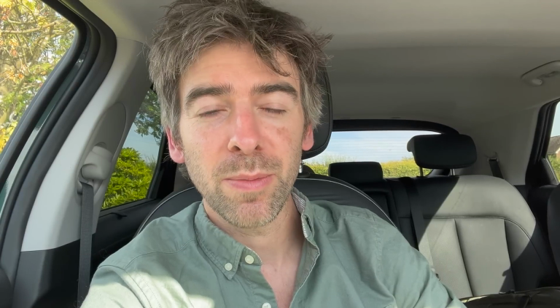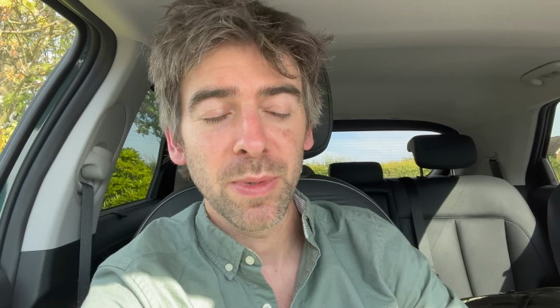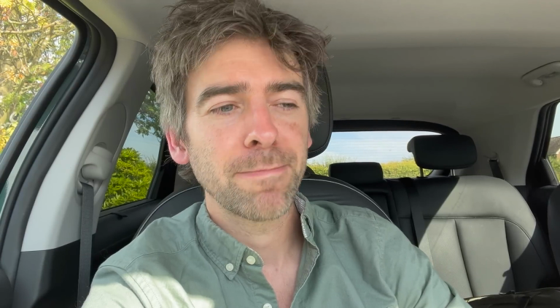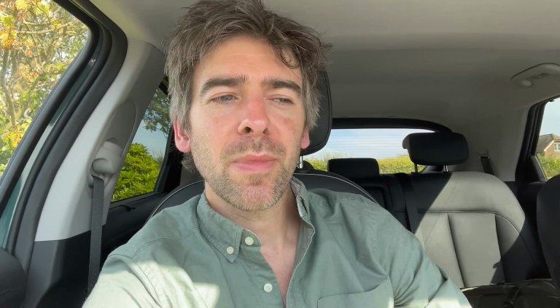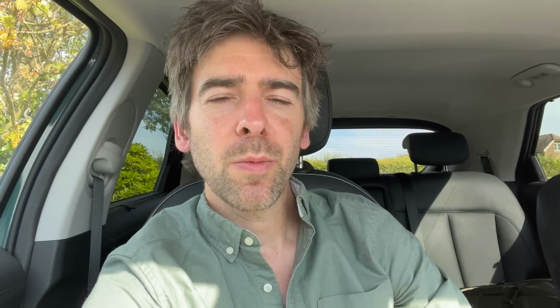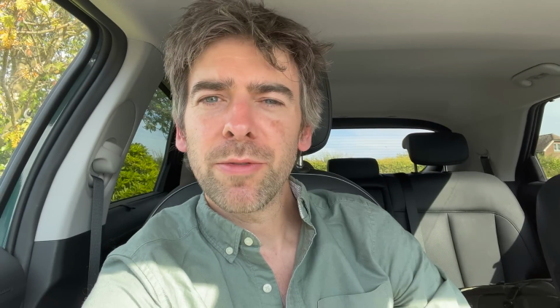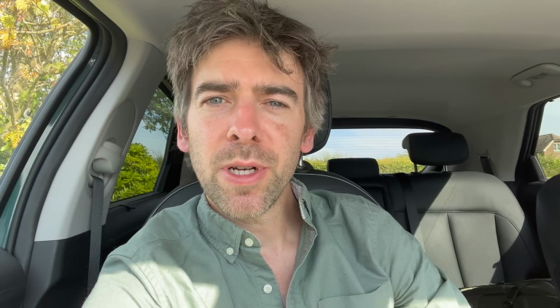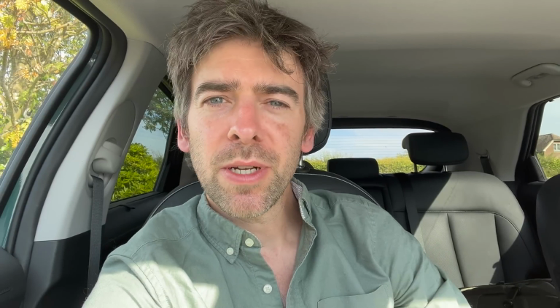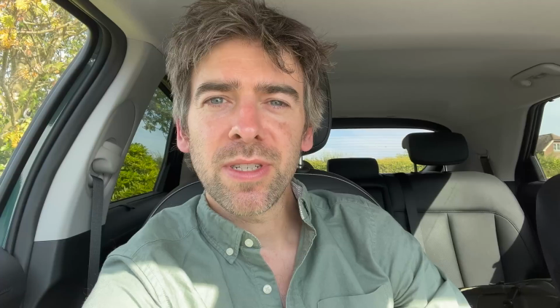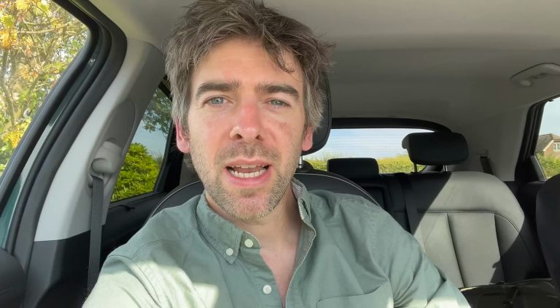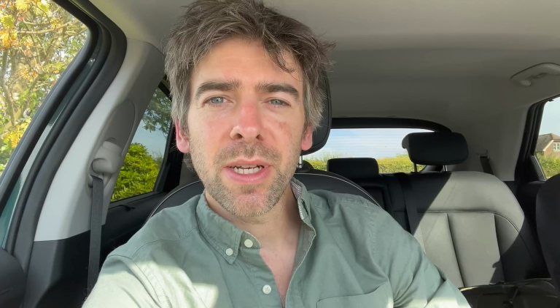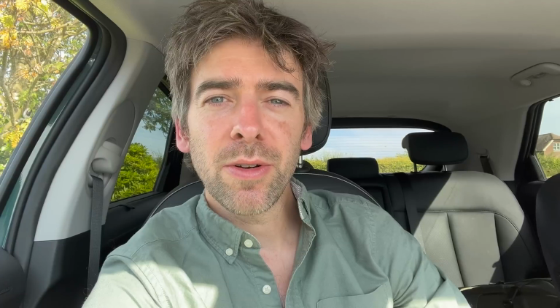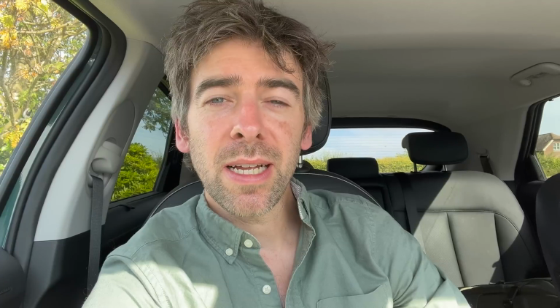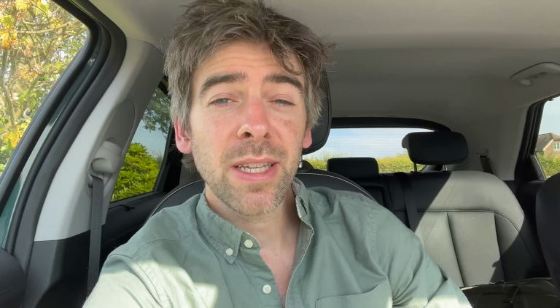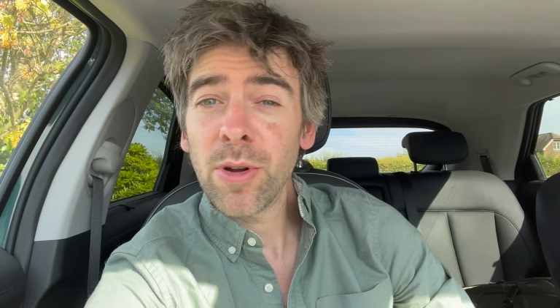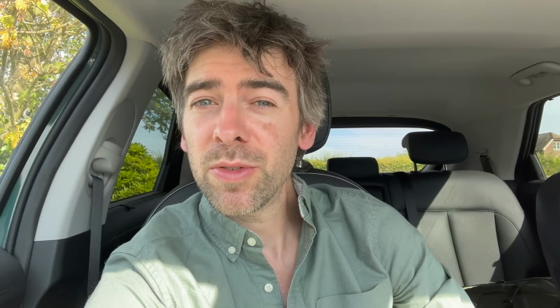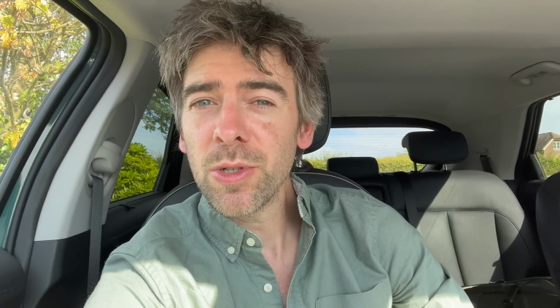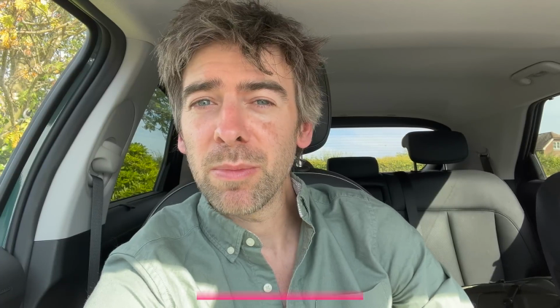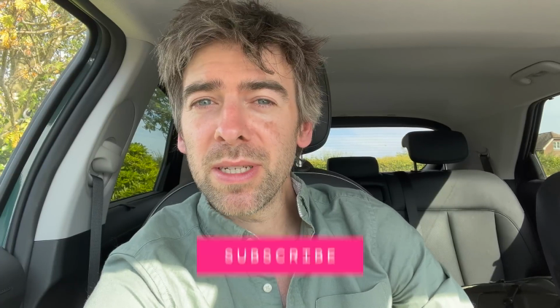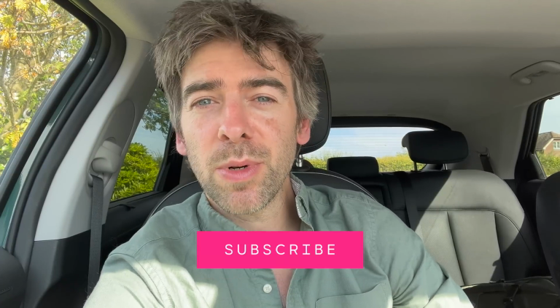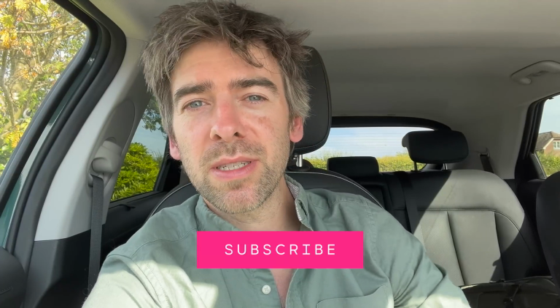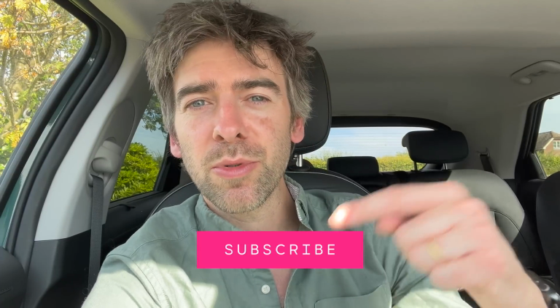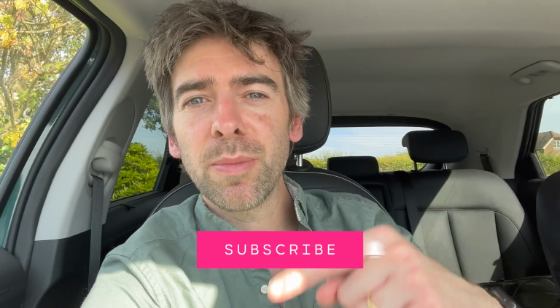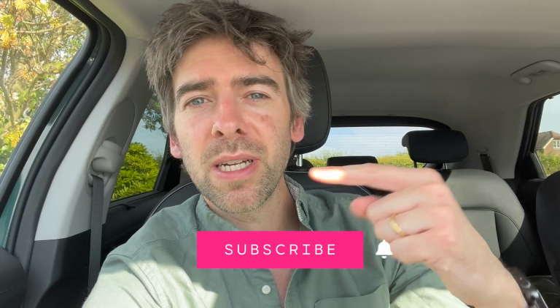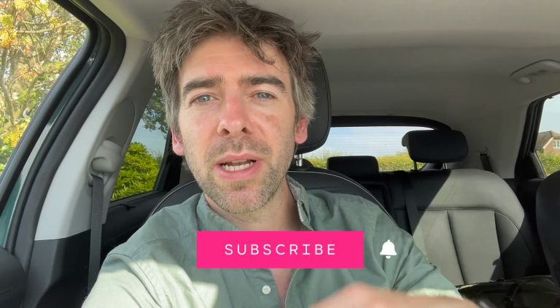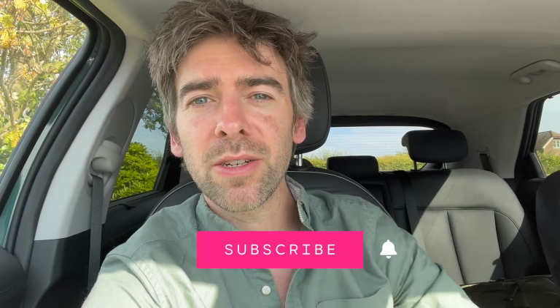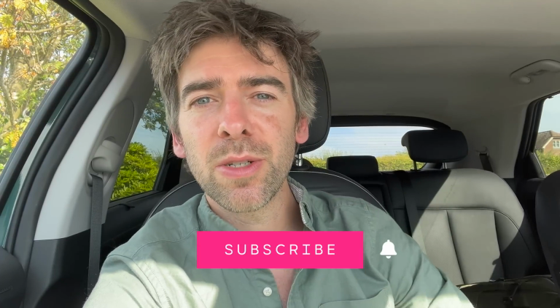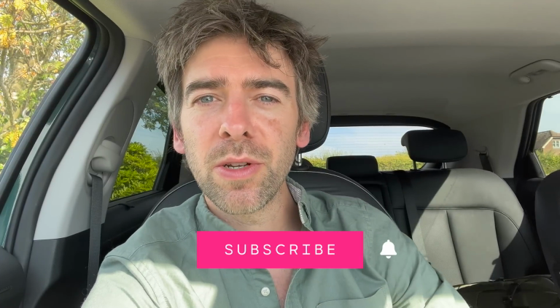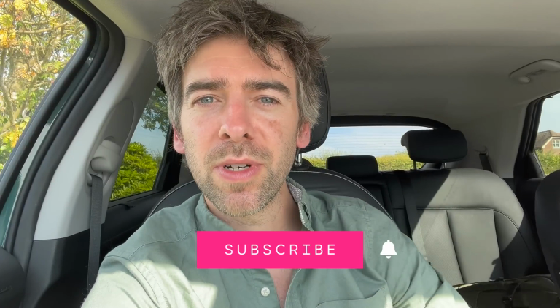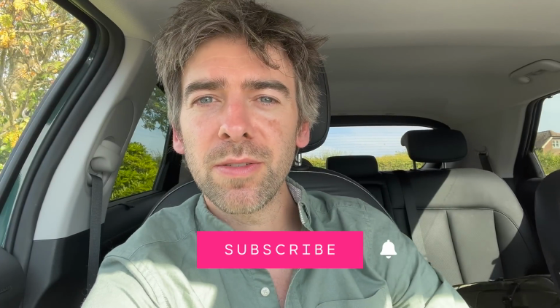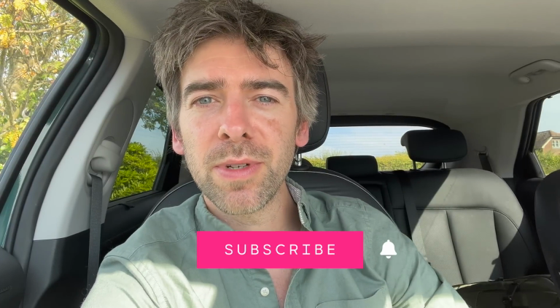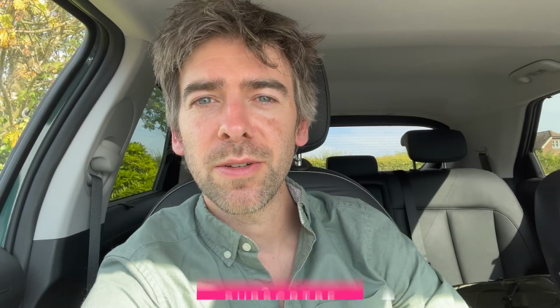If you've got any questions then let me know. Thank you very much for watching — please press the subscribe button and the bell icon to be notified of other videos. All right, bye for now.